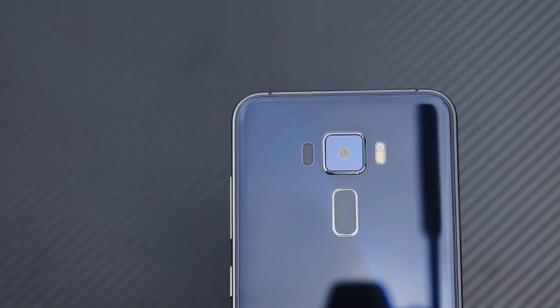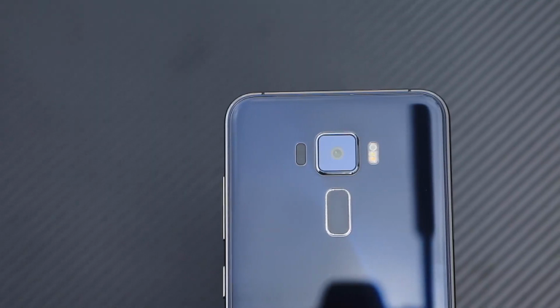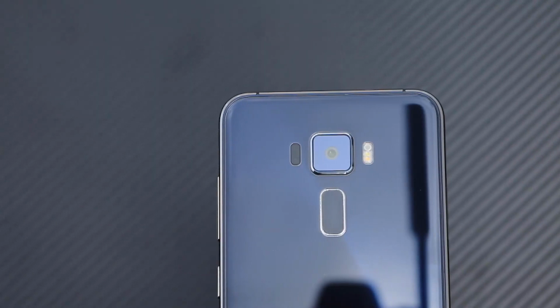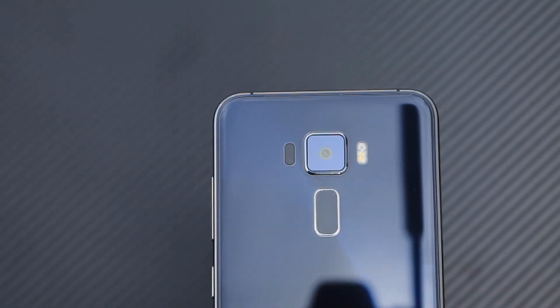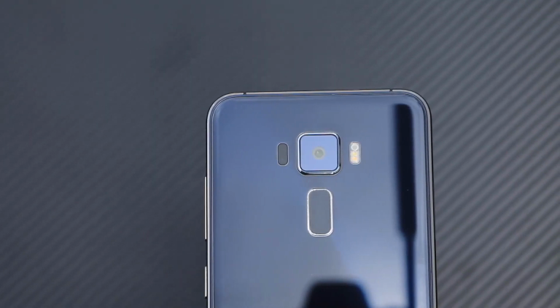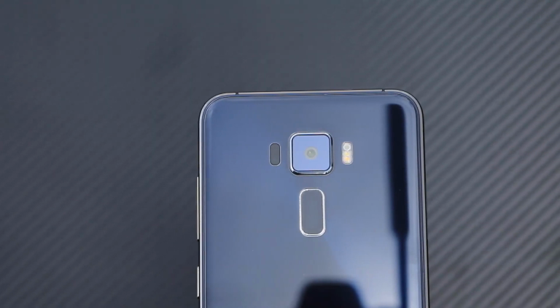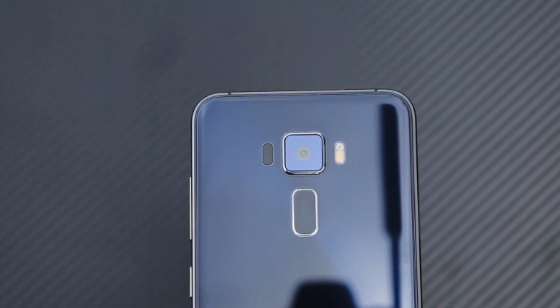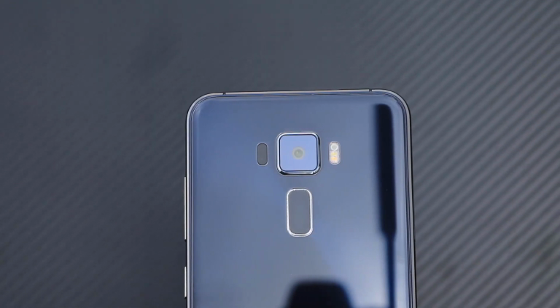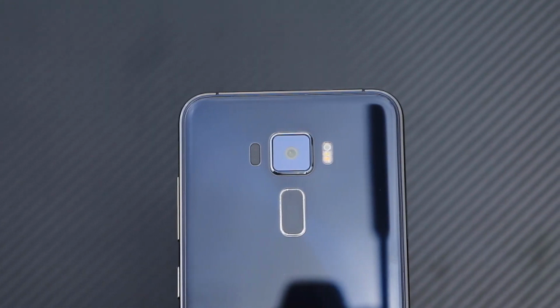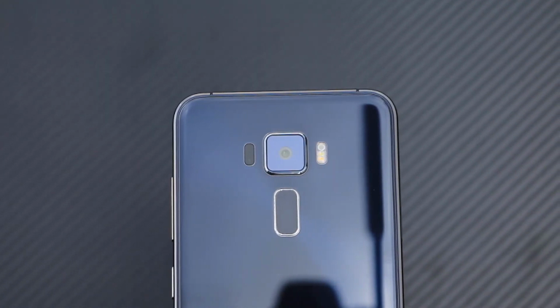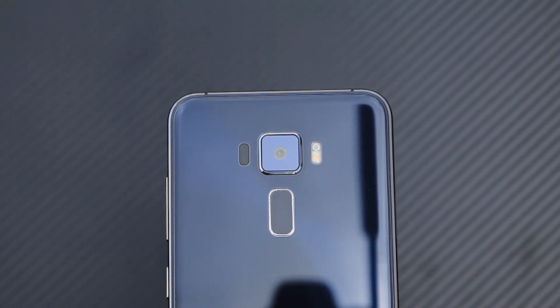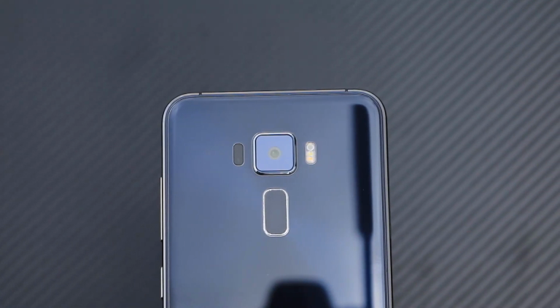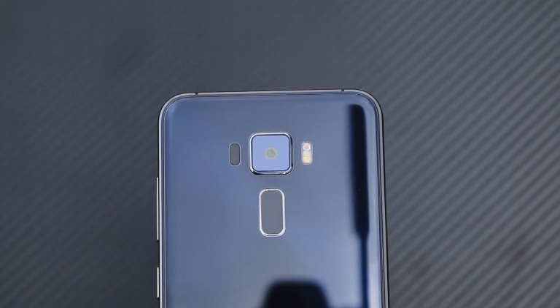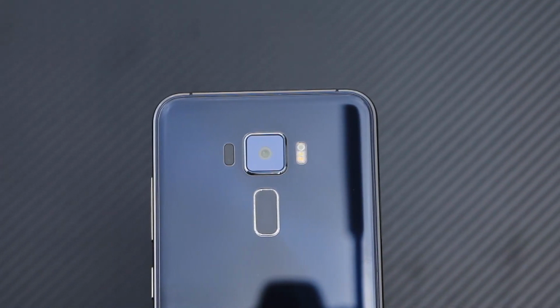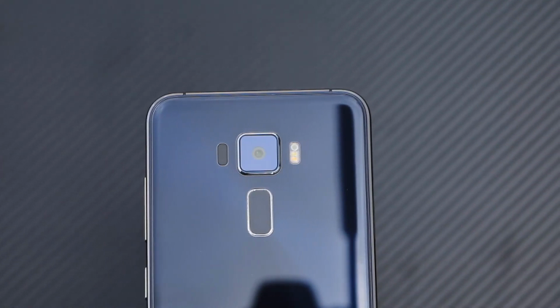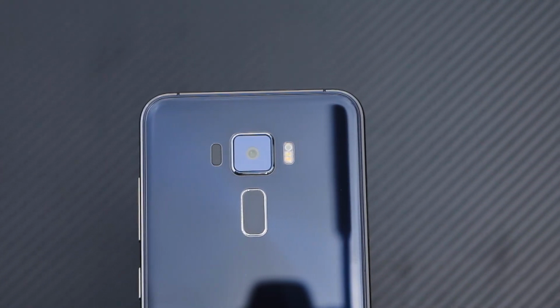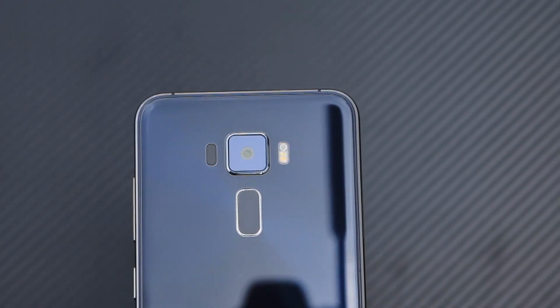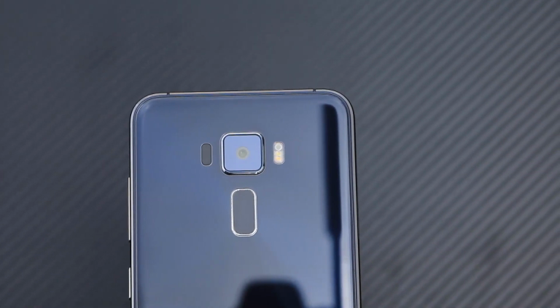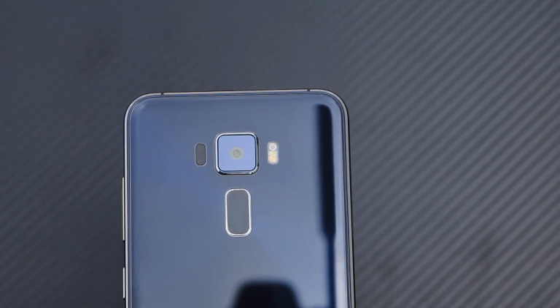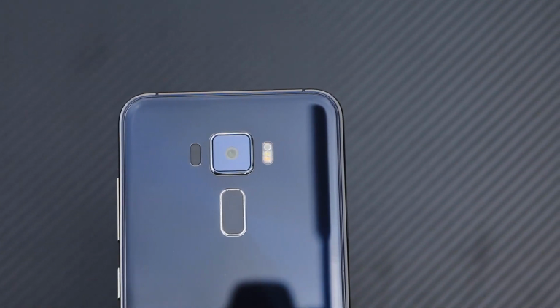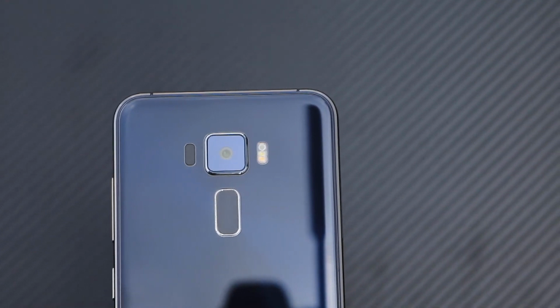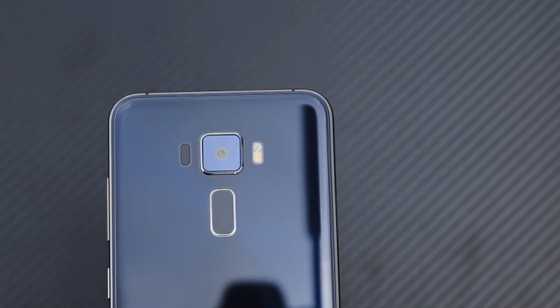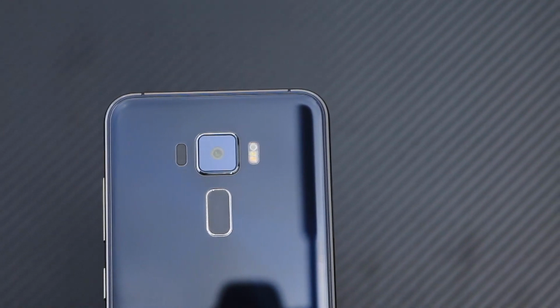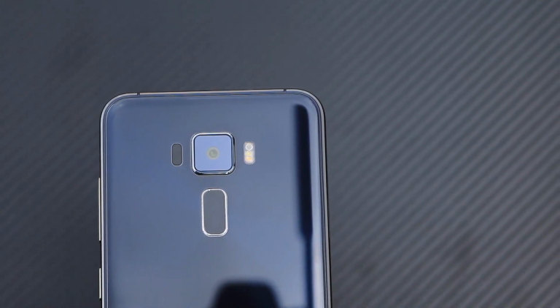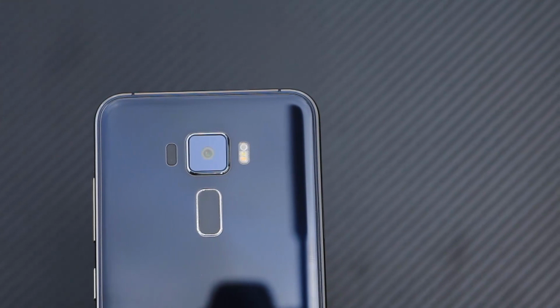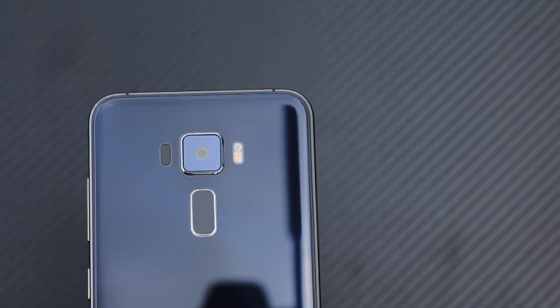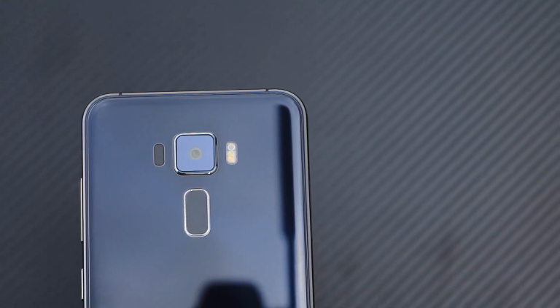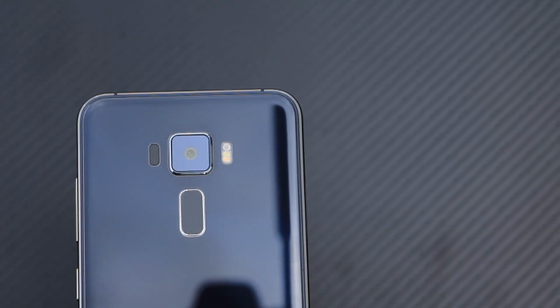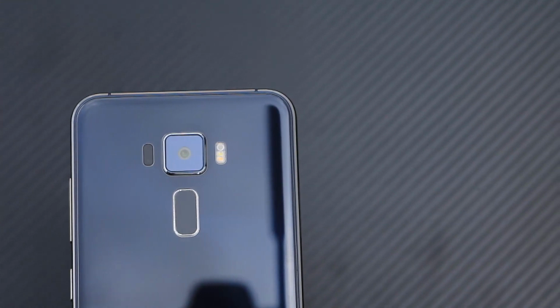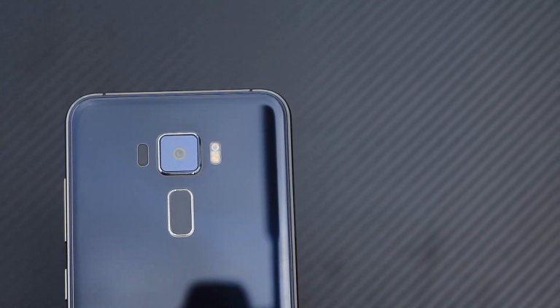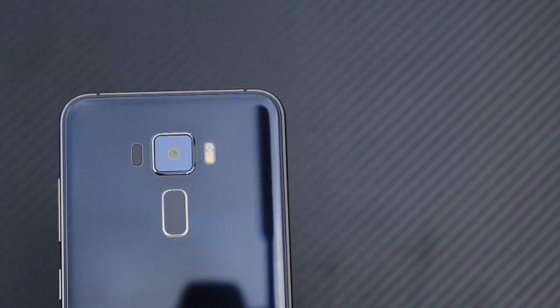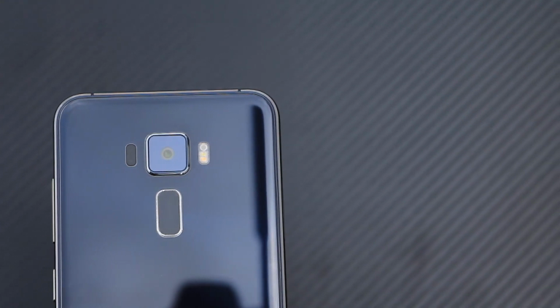Next we have a decently fast fingerprint scanner. It is as functional as any other fingerprint scanner out there.